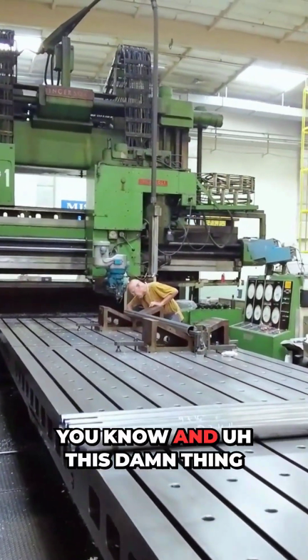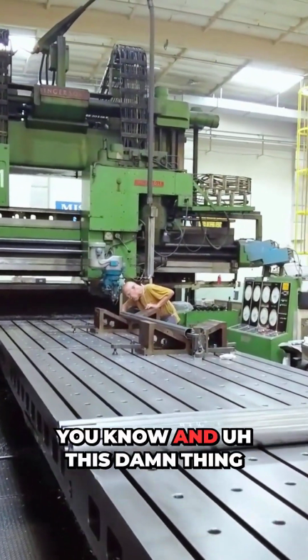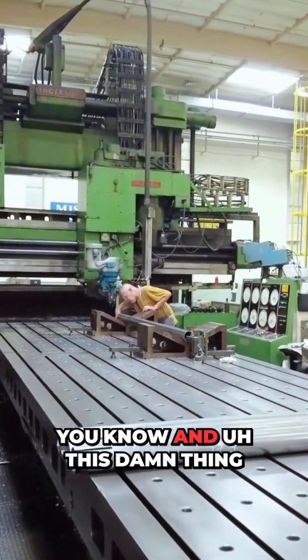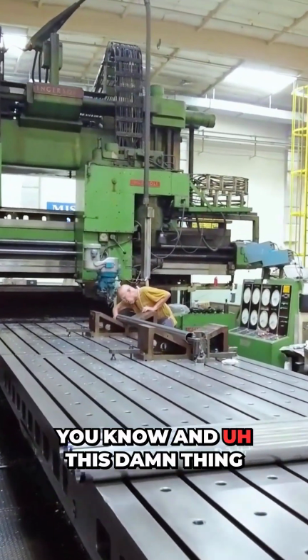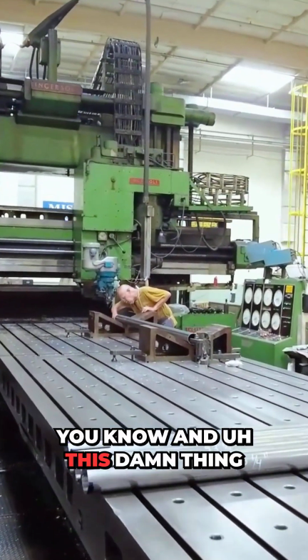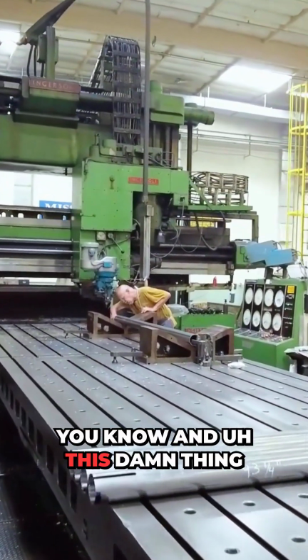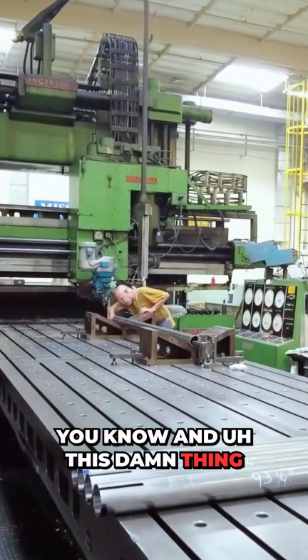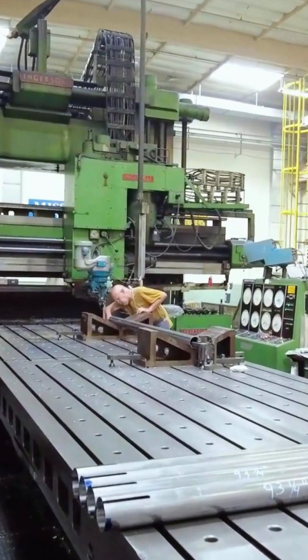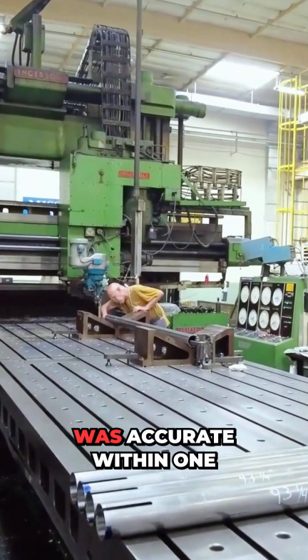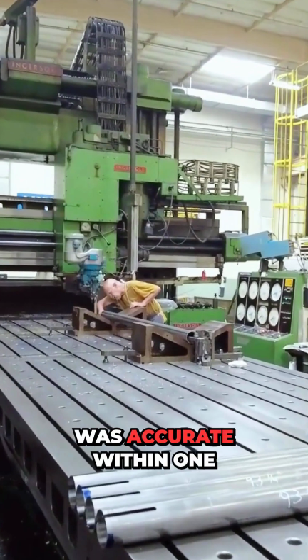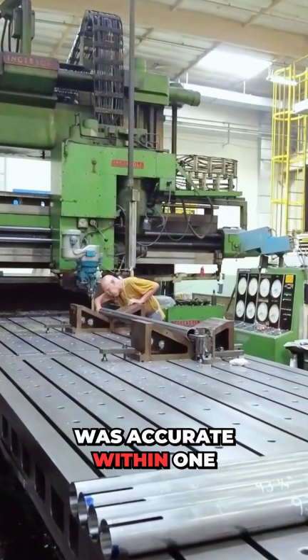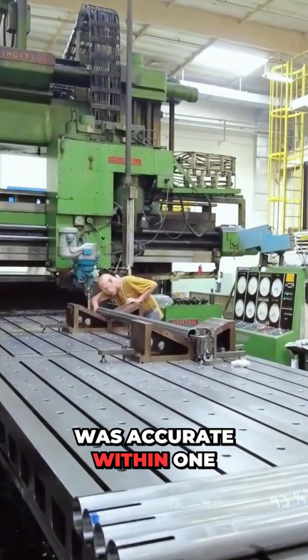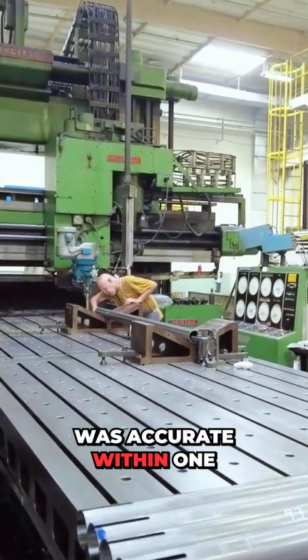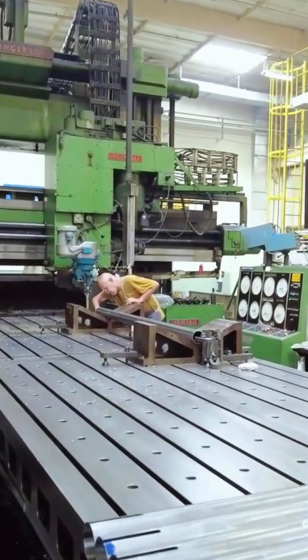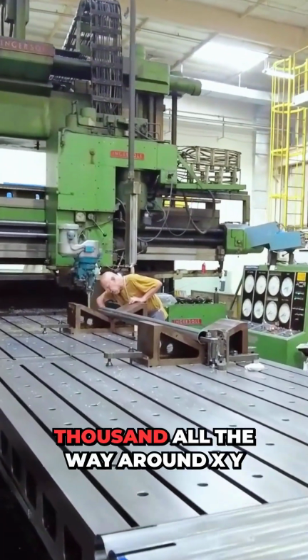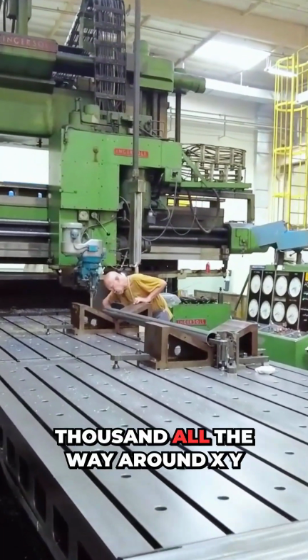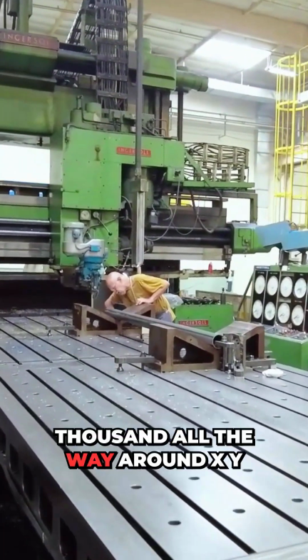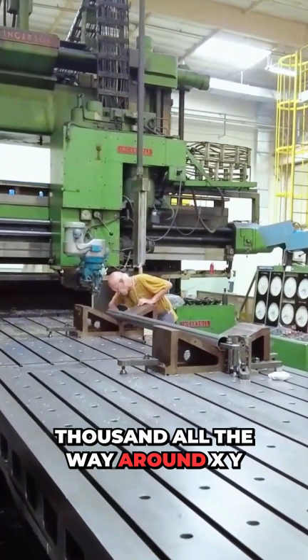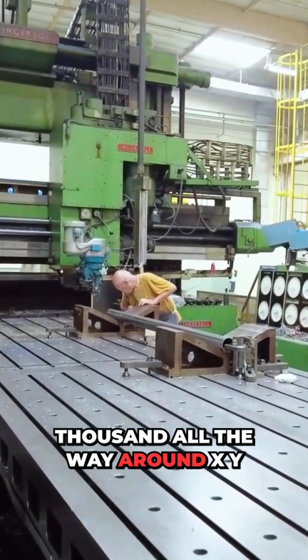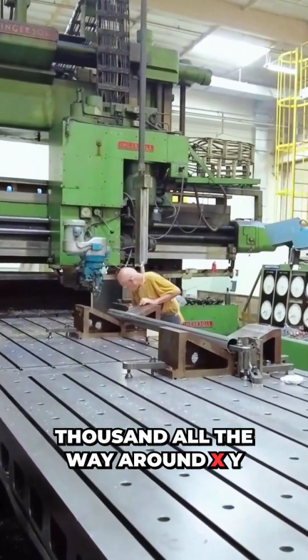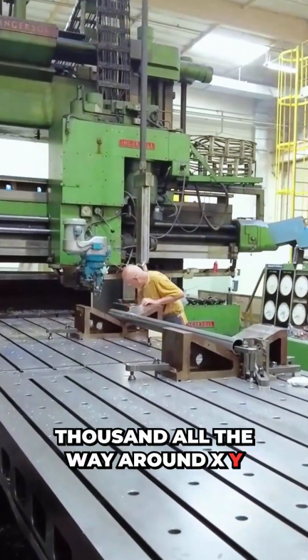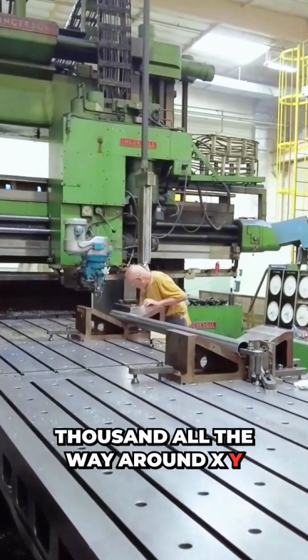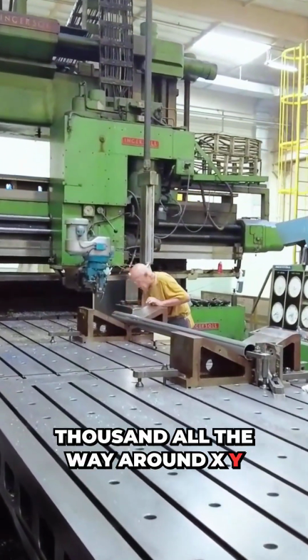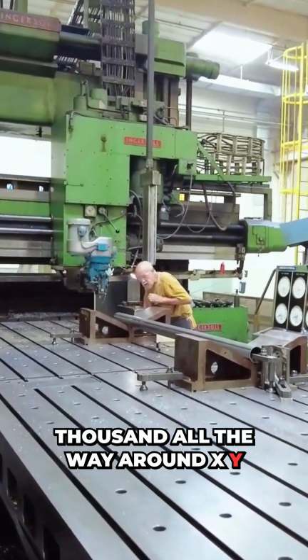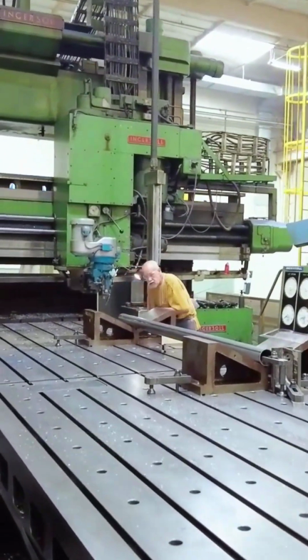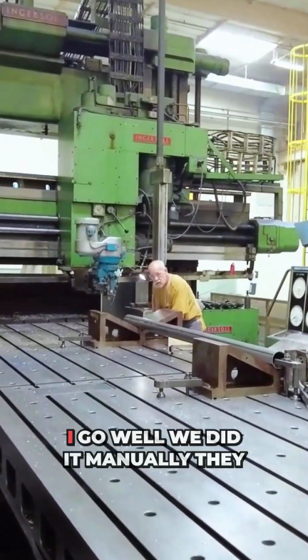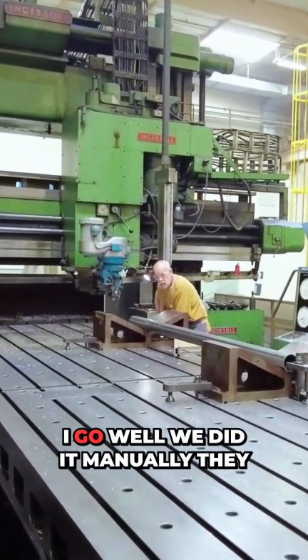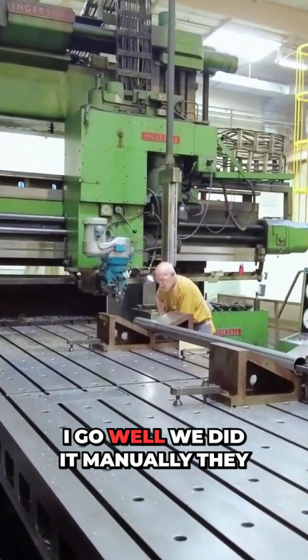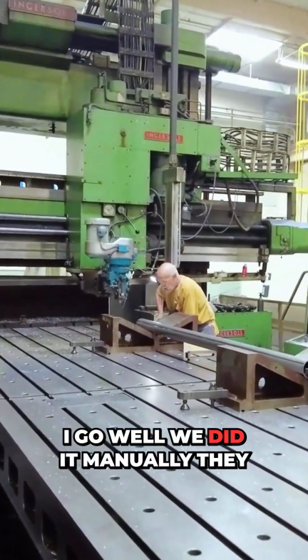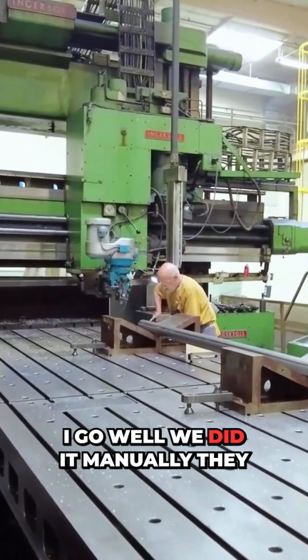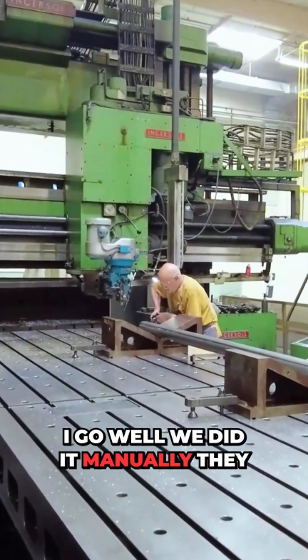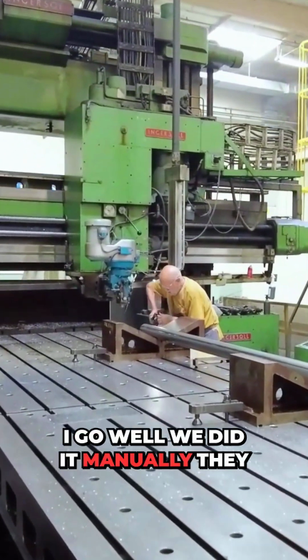This thing was accurate within one thou all the way around XY. I said, 'Well, we did it manually.'